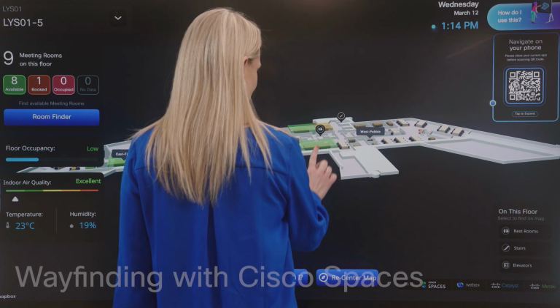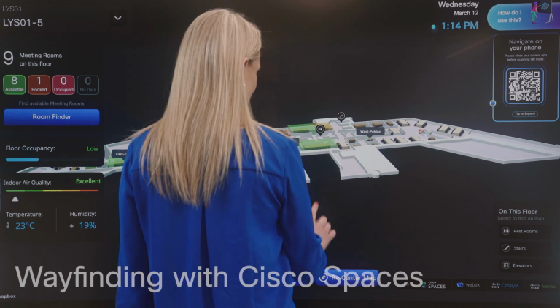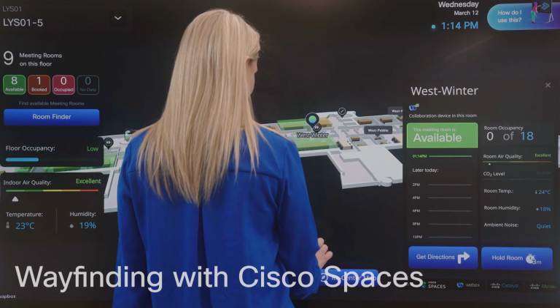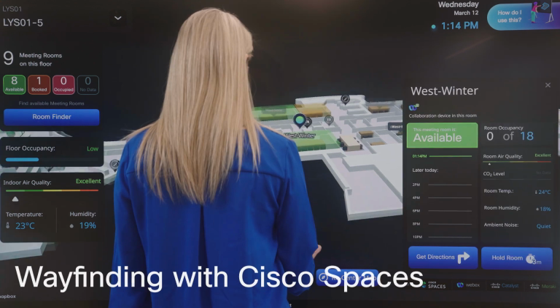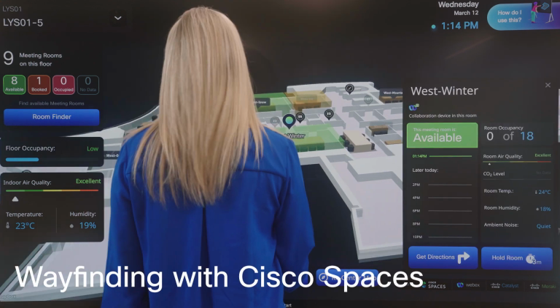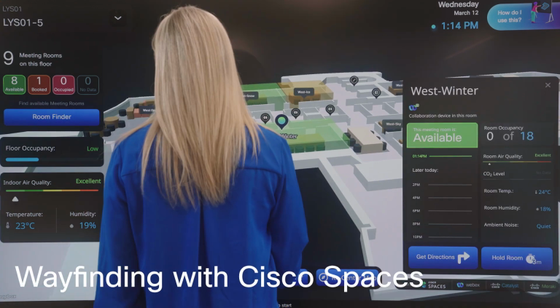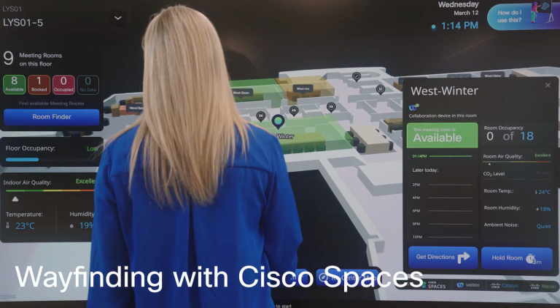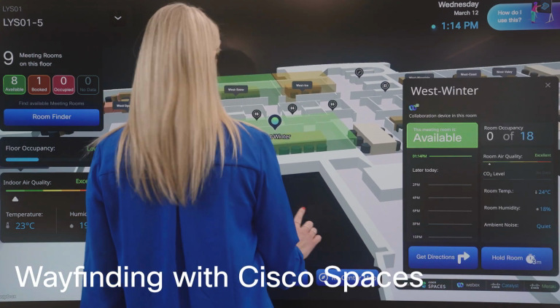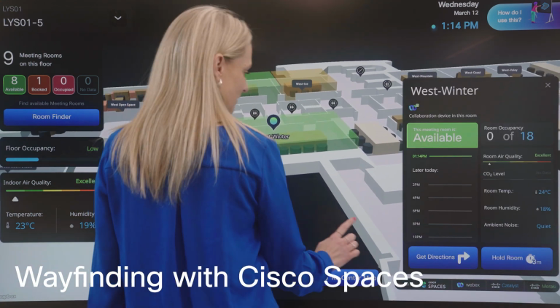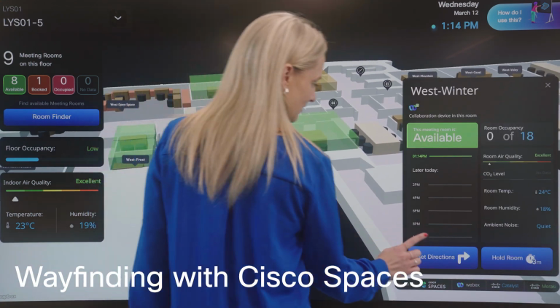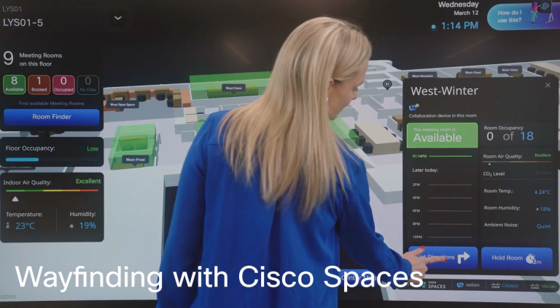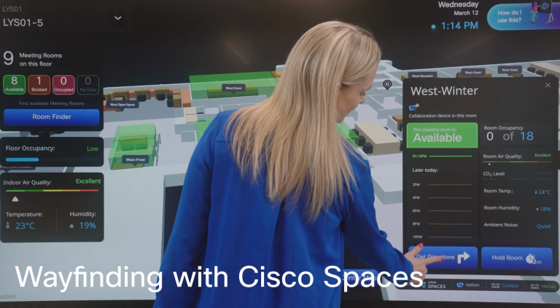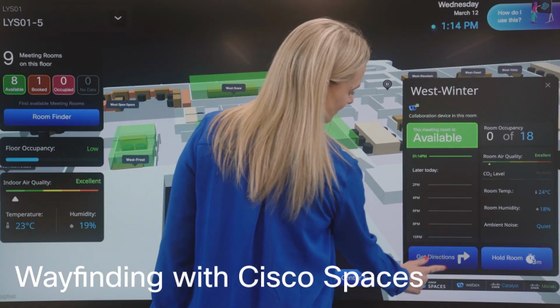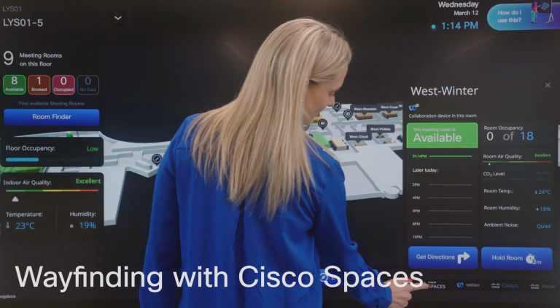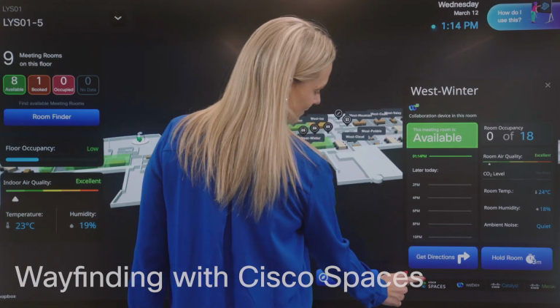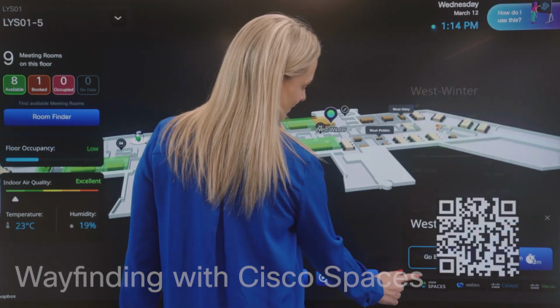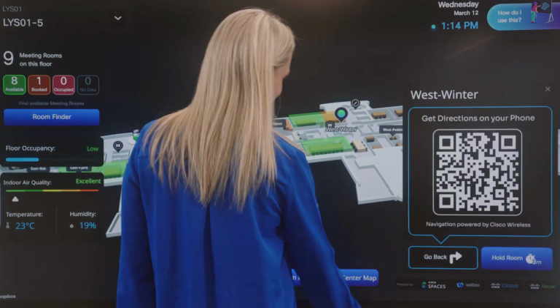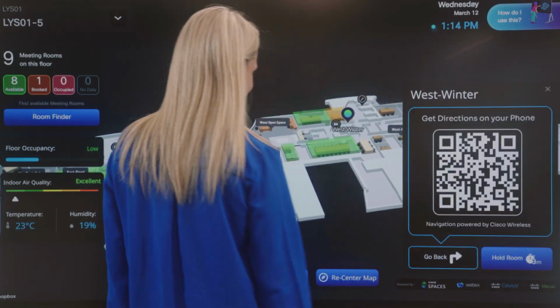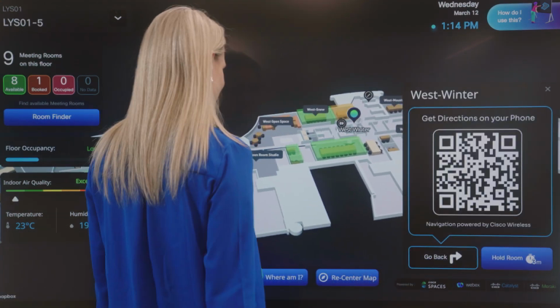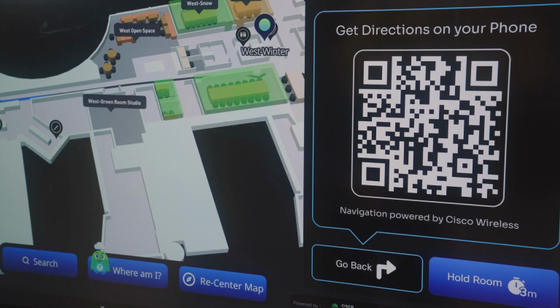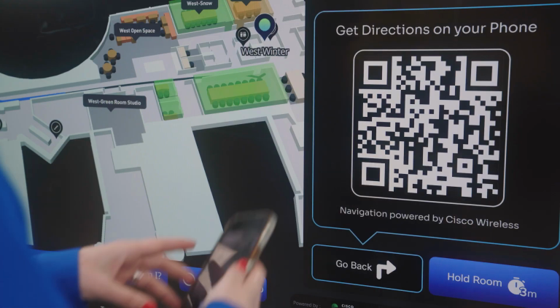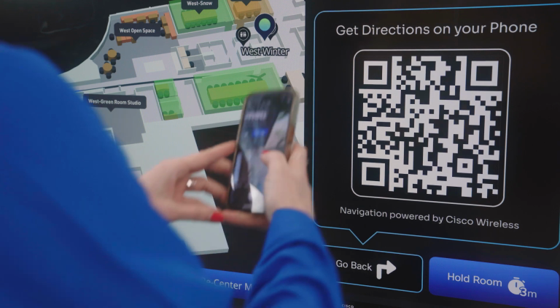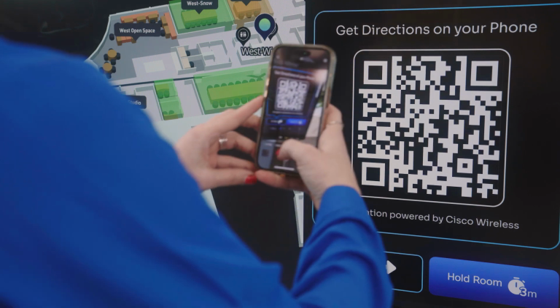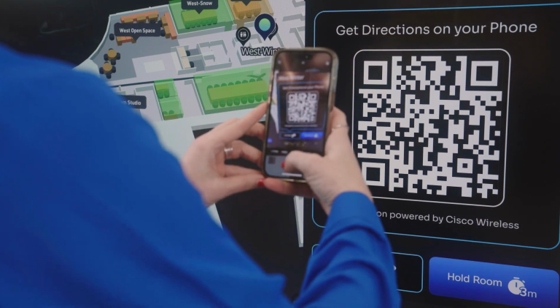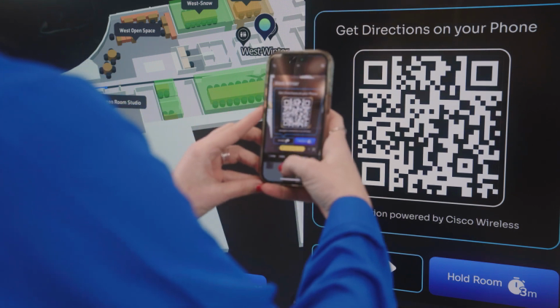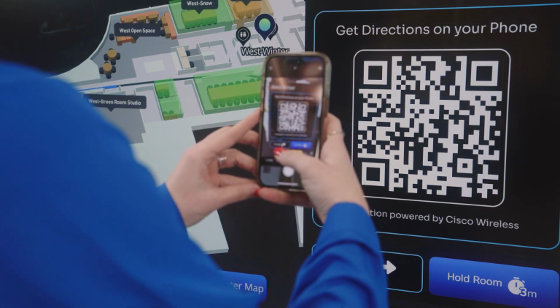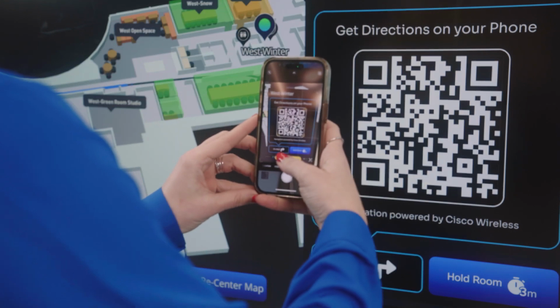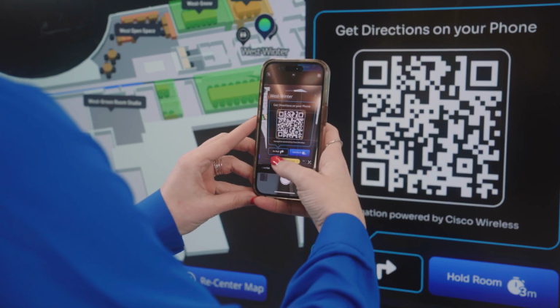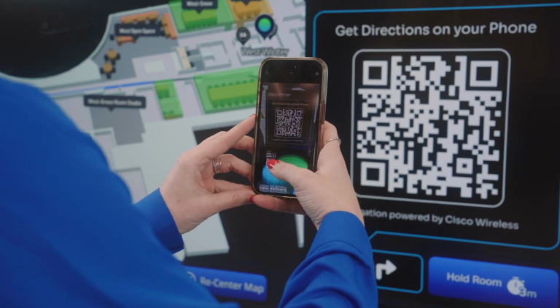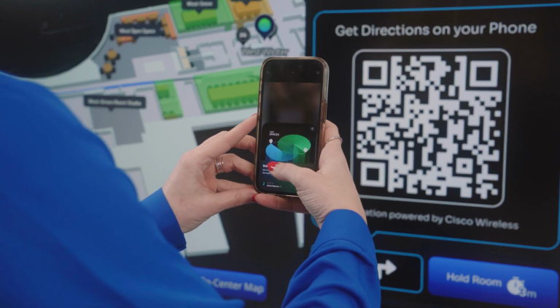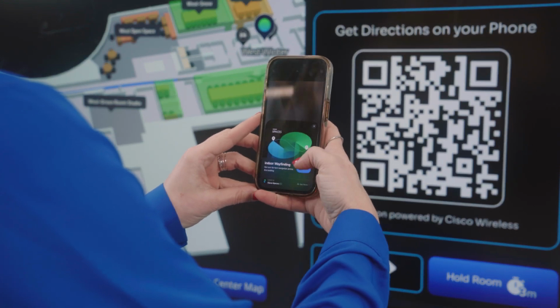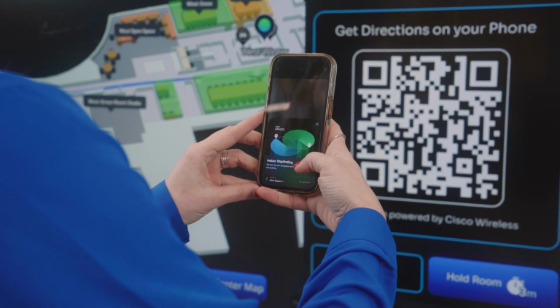Need a desk or room? Cisco Spaces lets you secure a spot before you arrive. Just follow the signs to your meeting room.